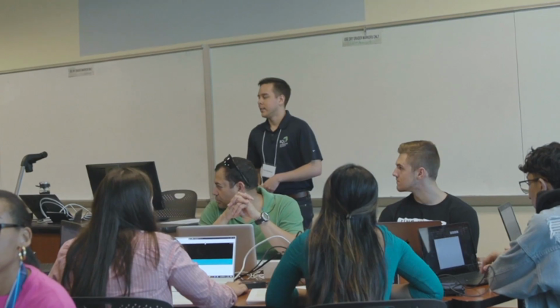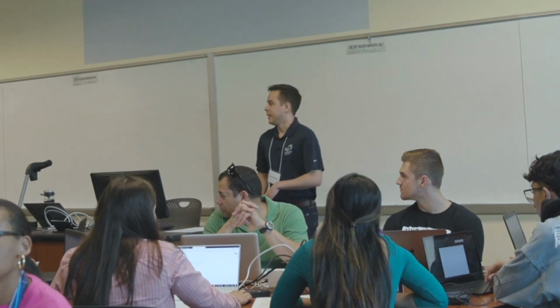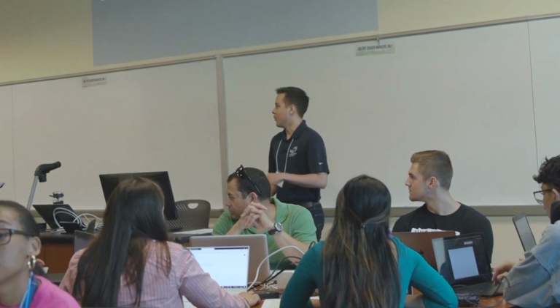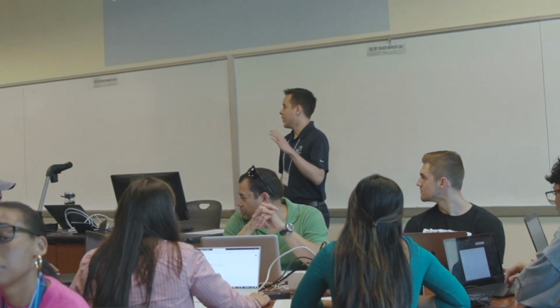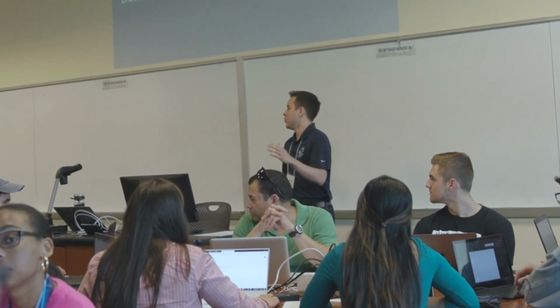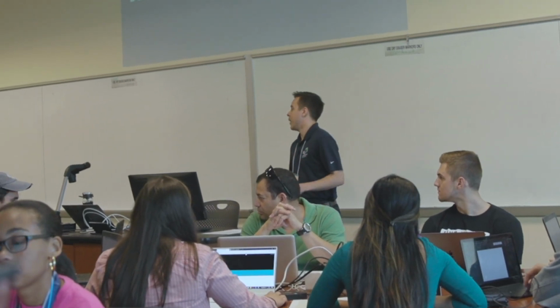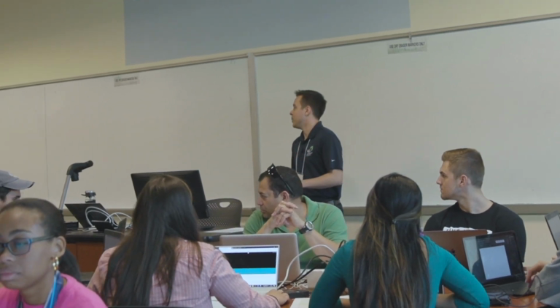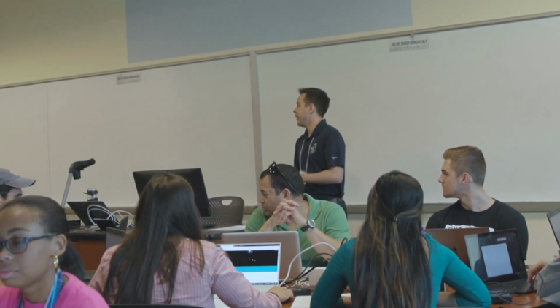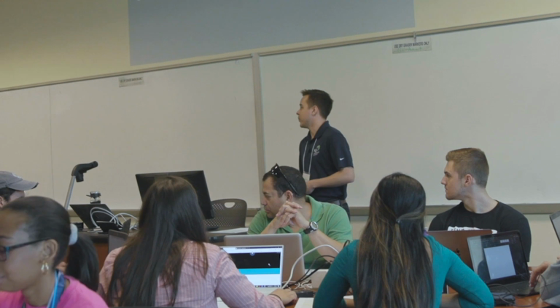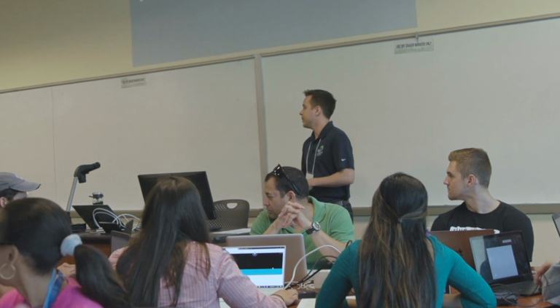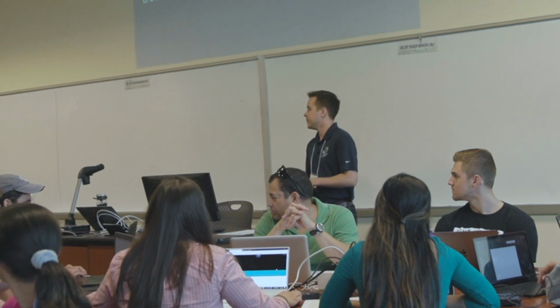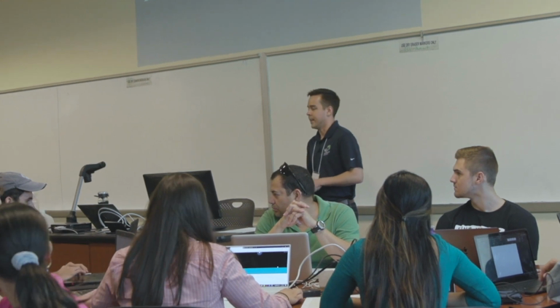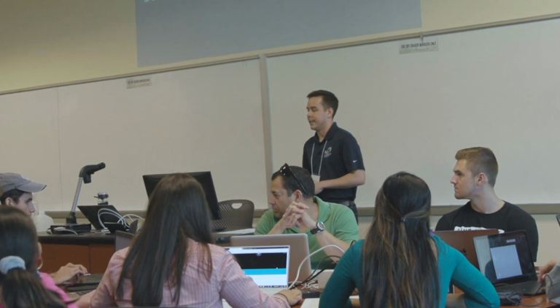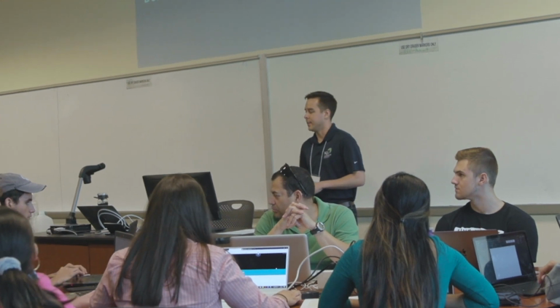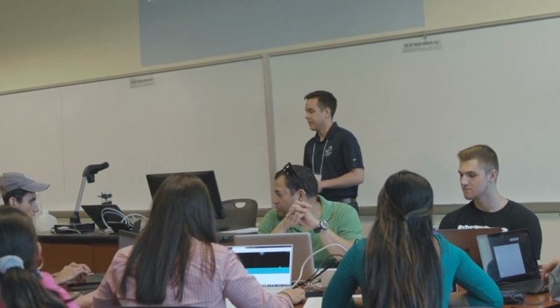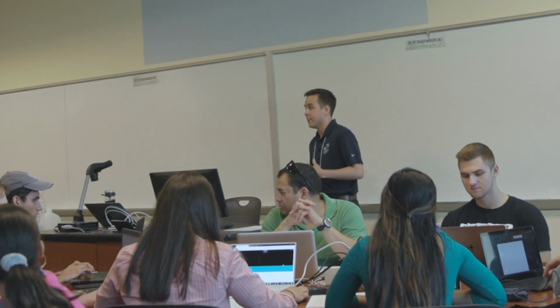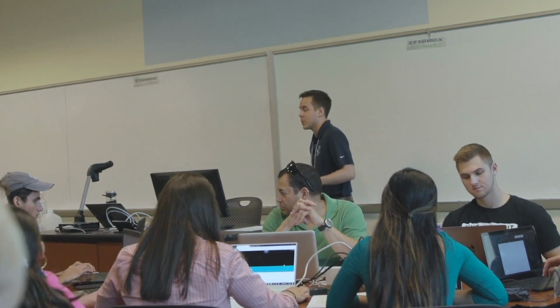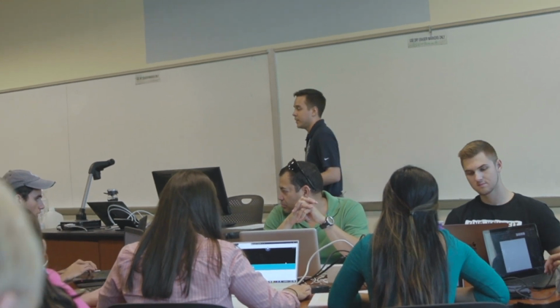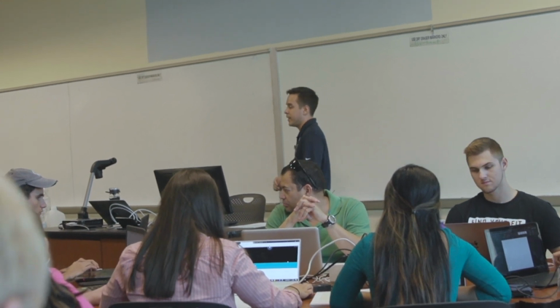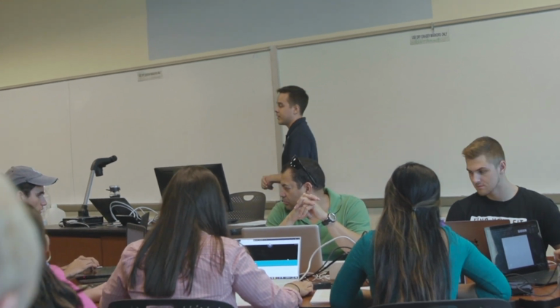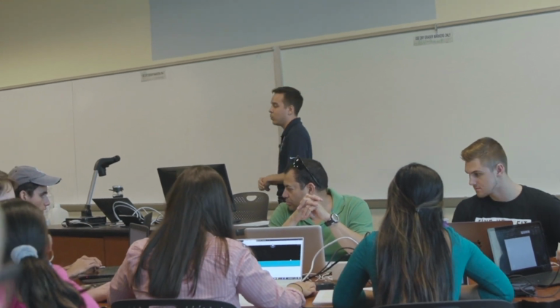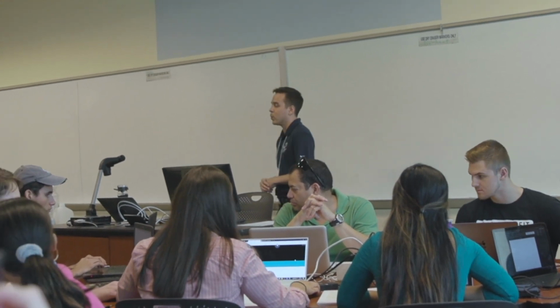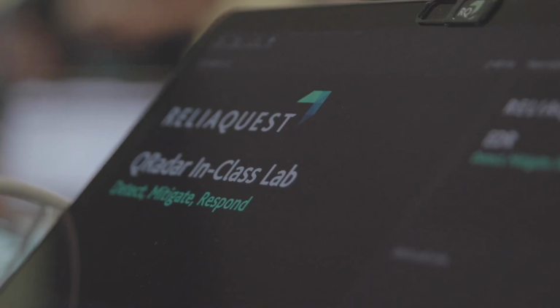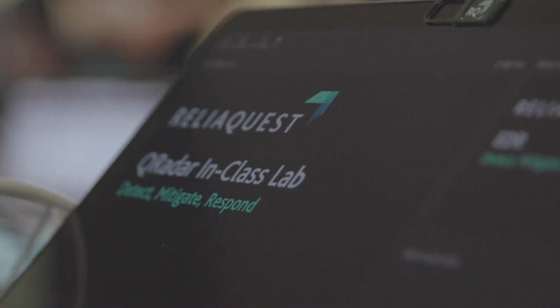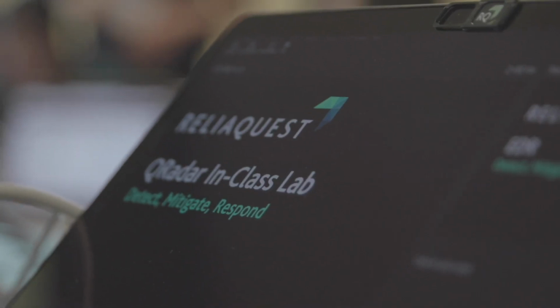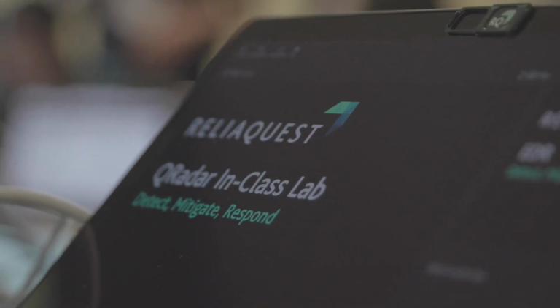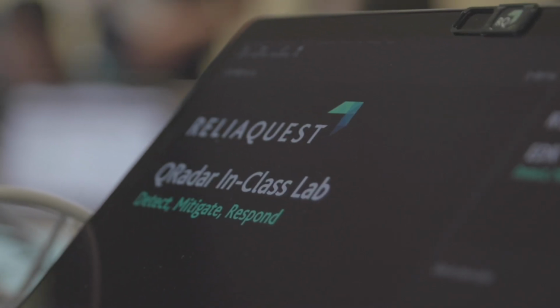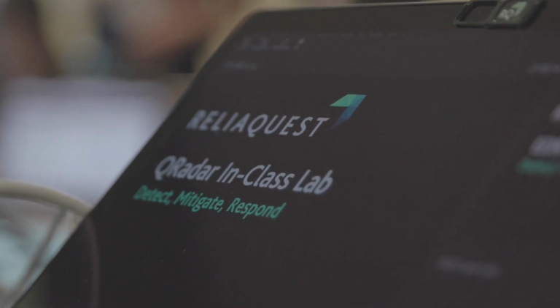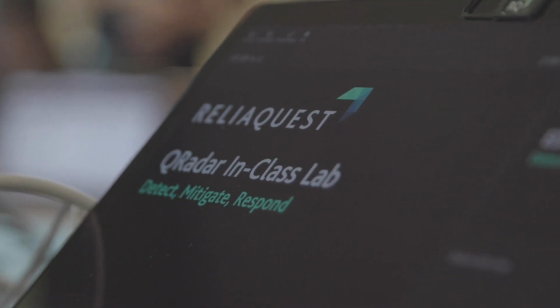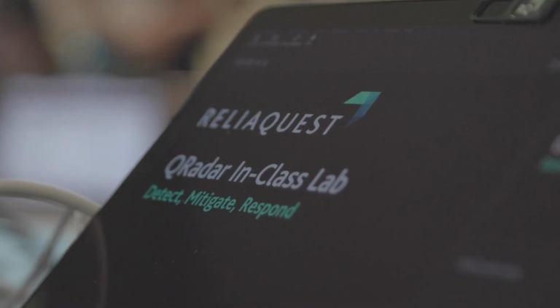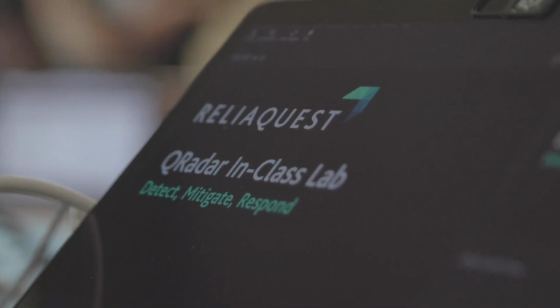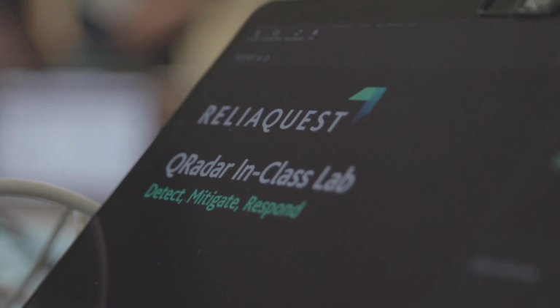Hey everyone, welcome to week three. My name is Chris Martinez and today we'll be going over detect, mitigate, and respond.